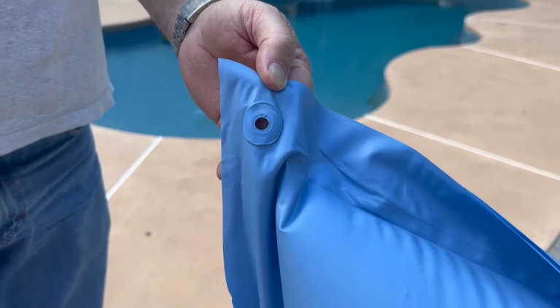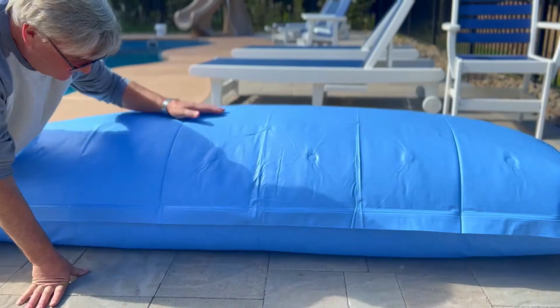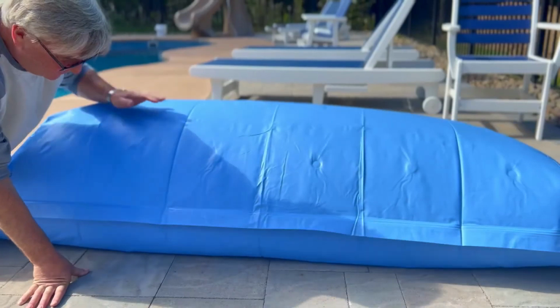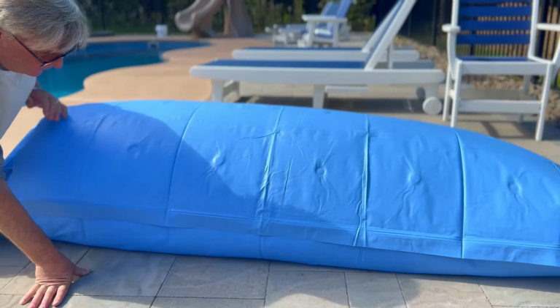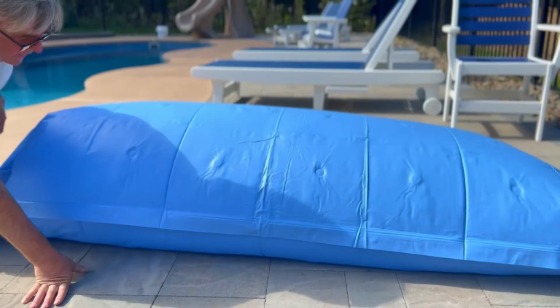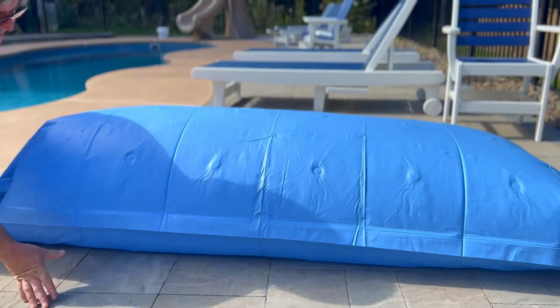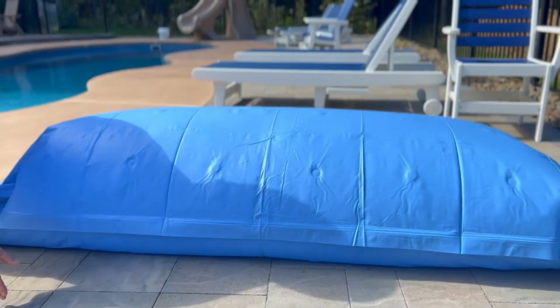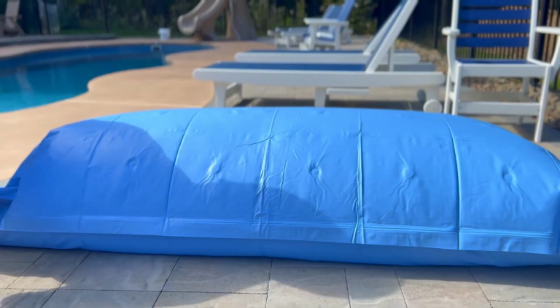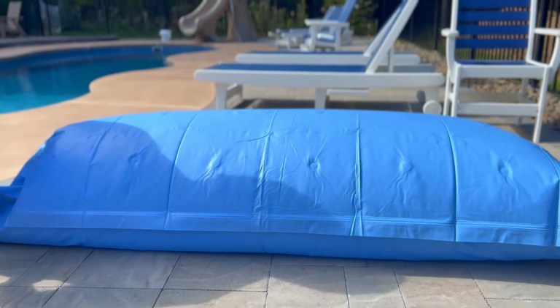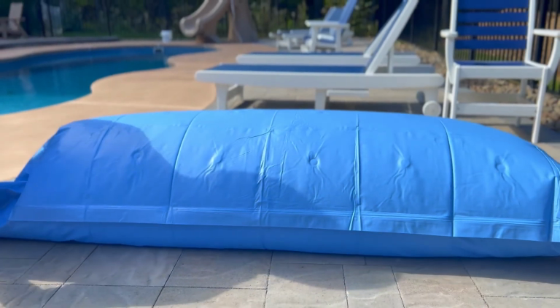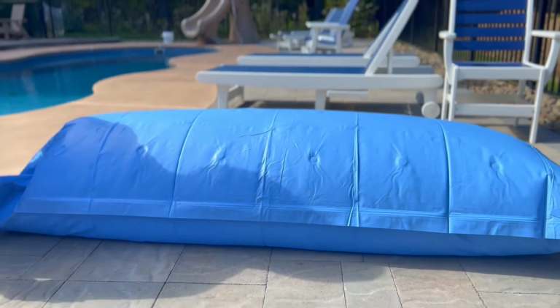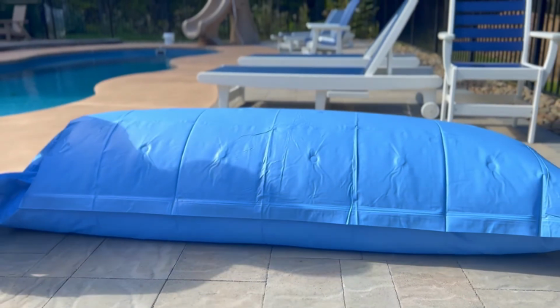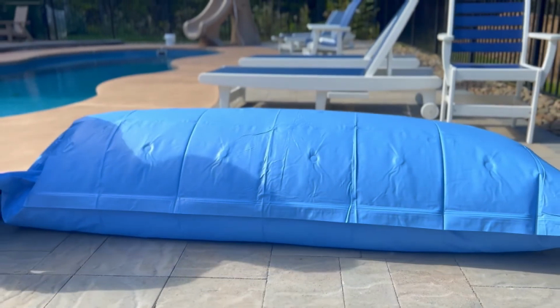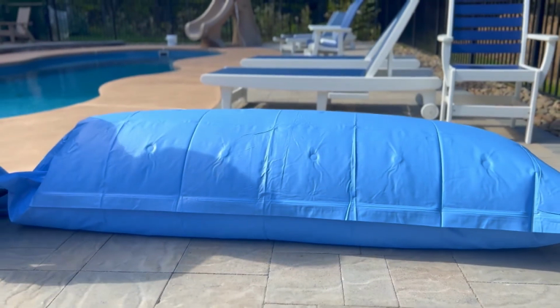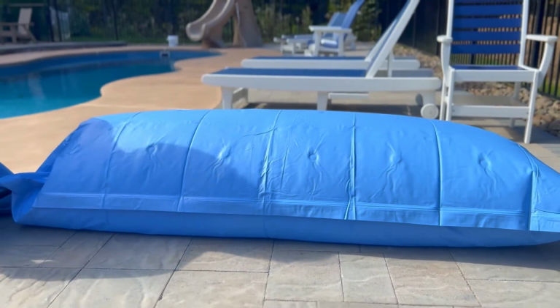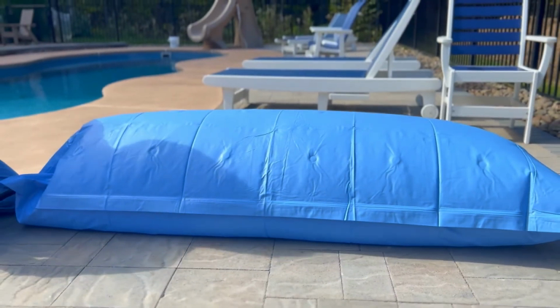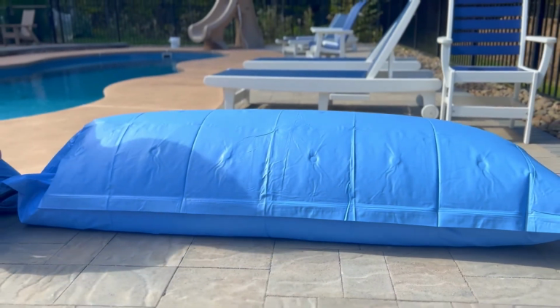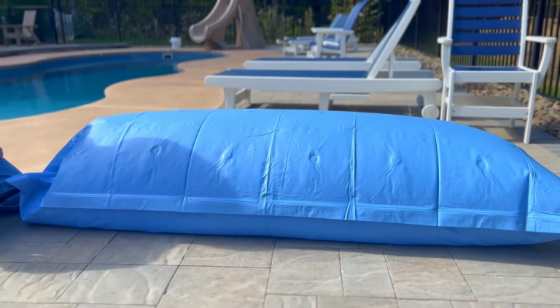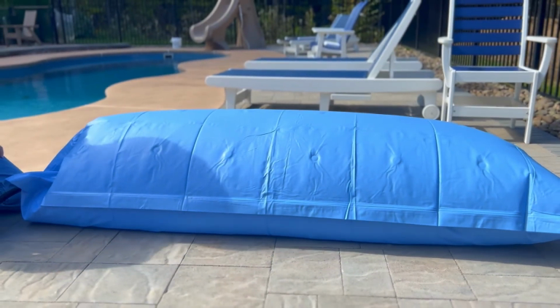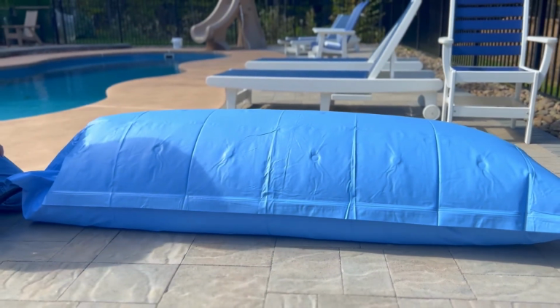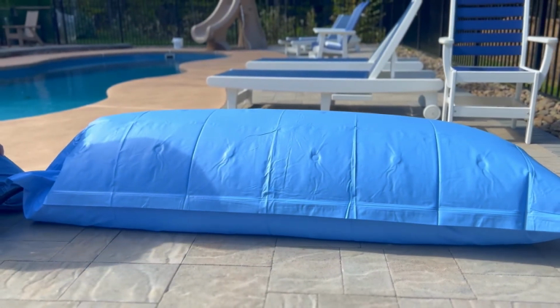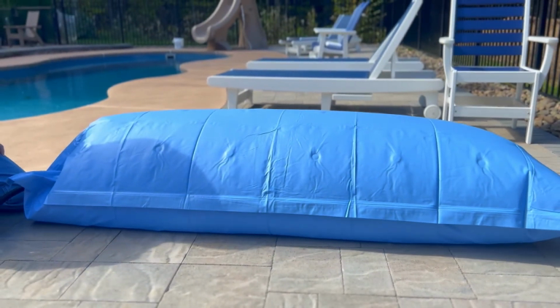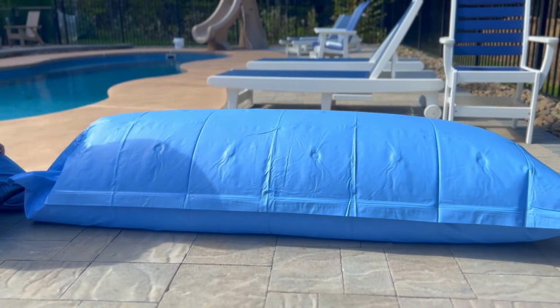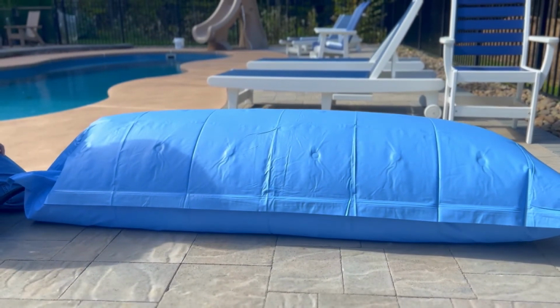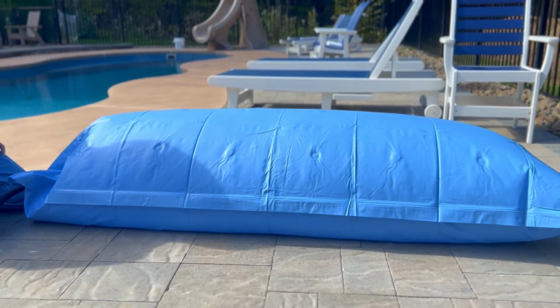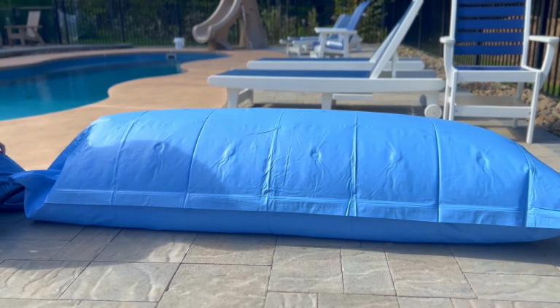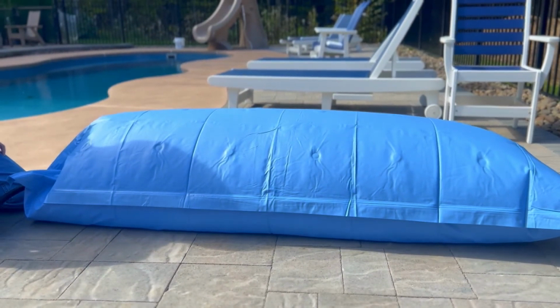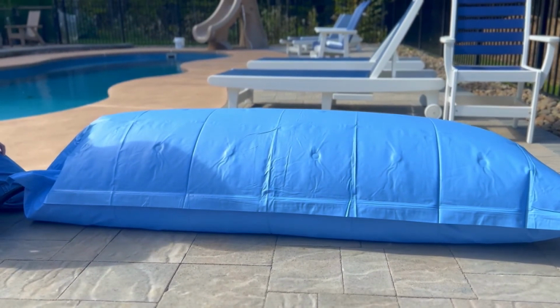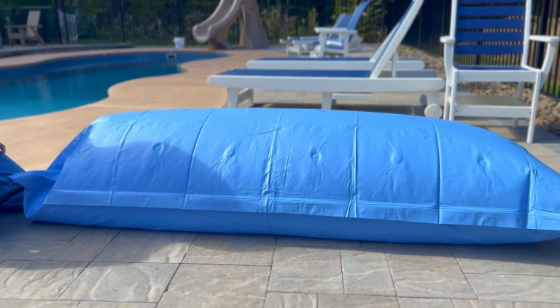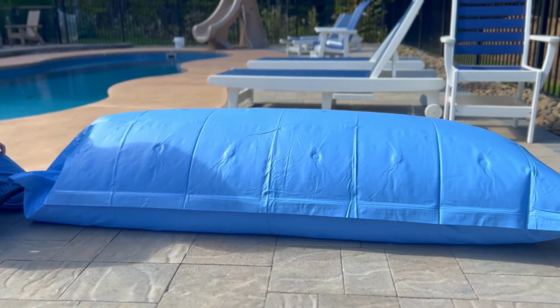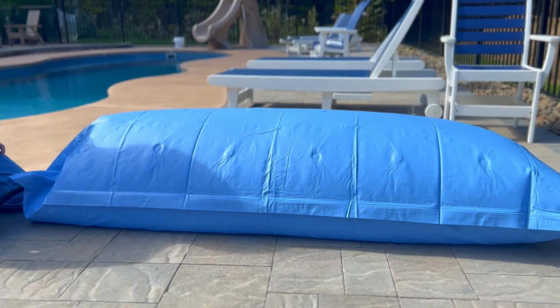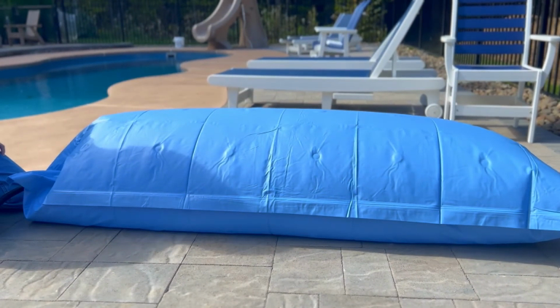For any more pool tips or tricks visit Easy Test Pools today. Thank you for watching.